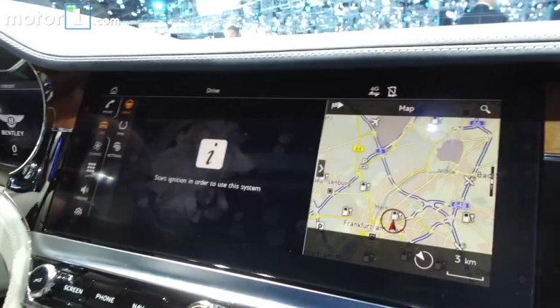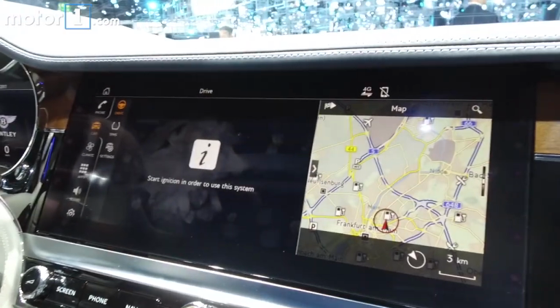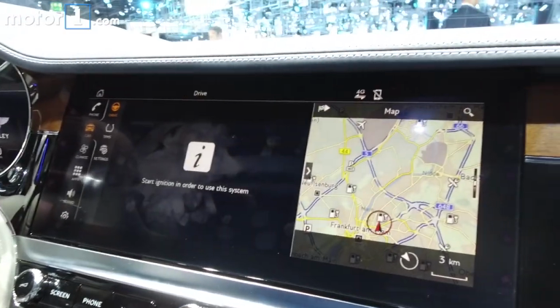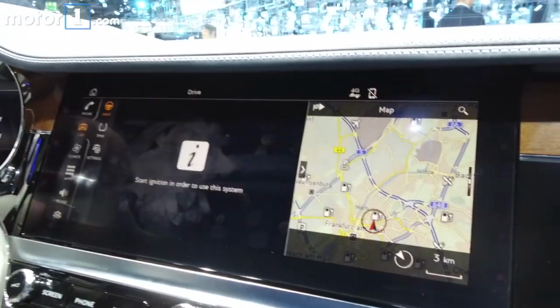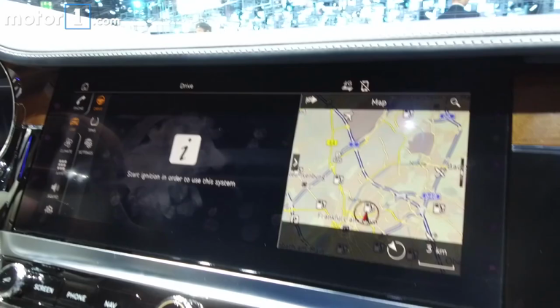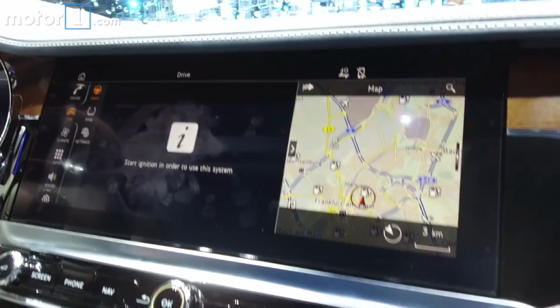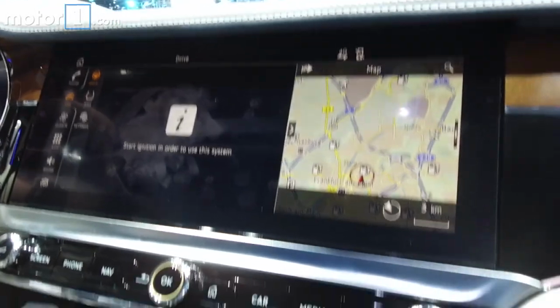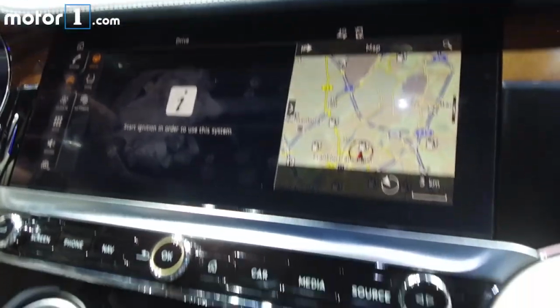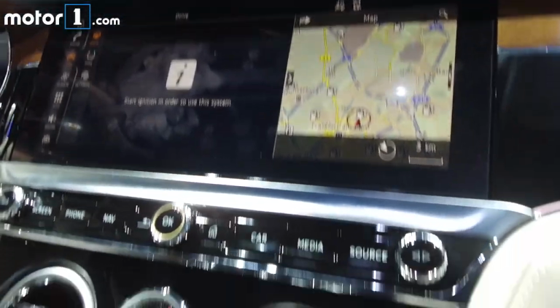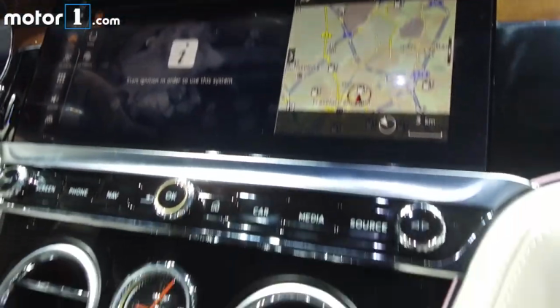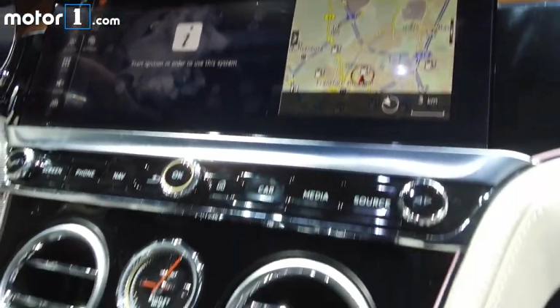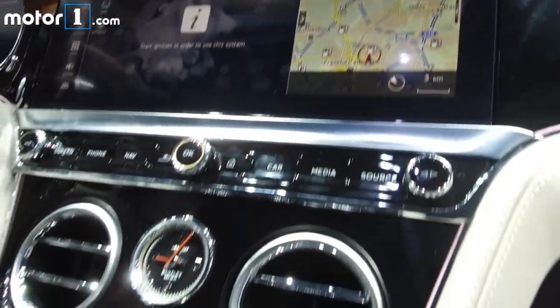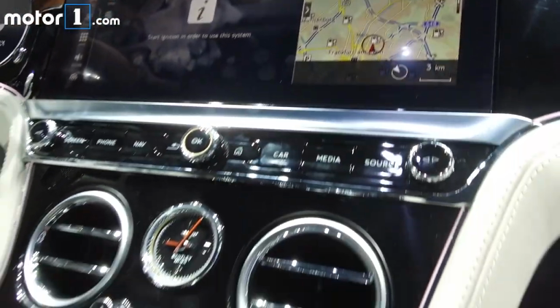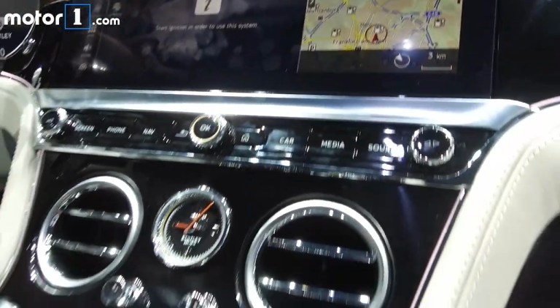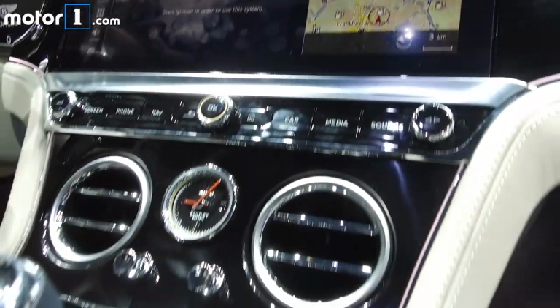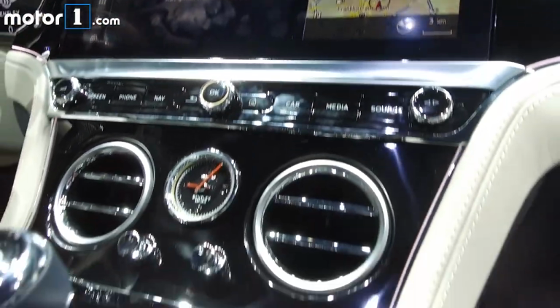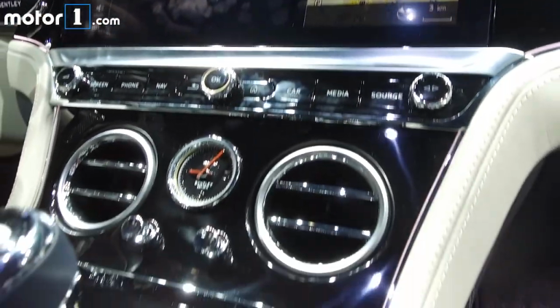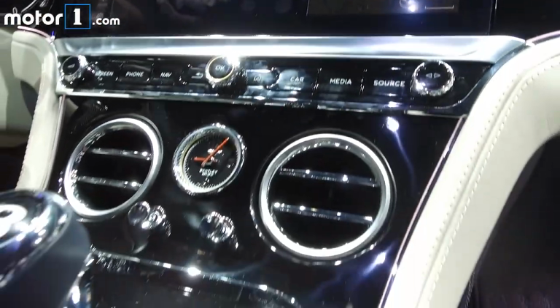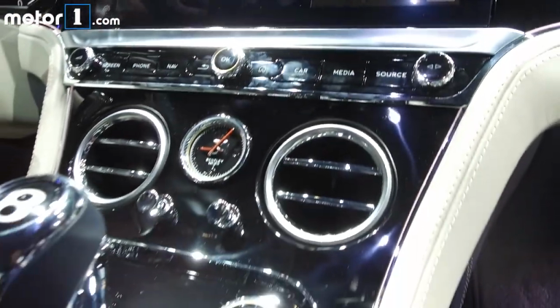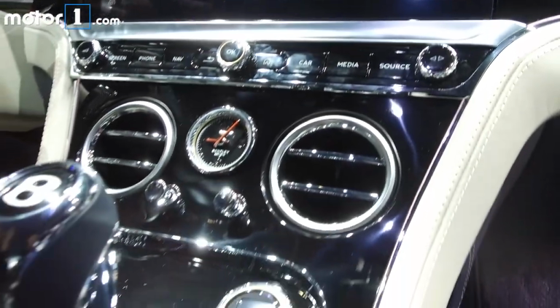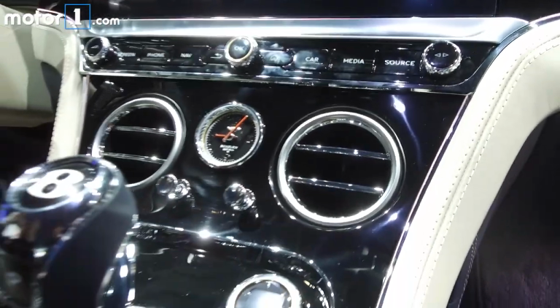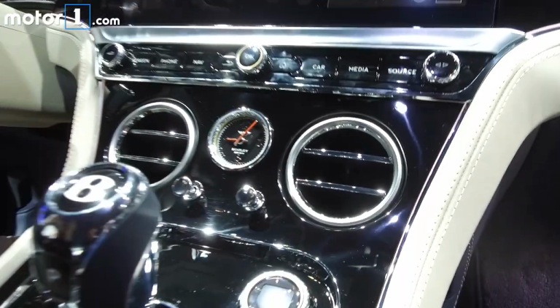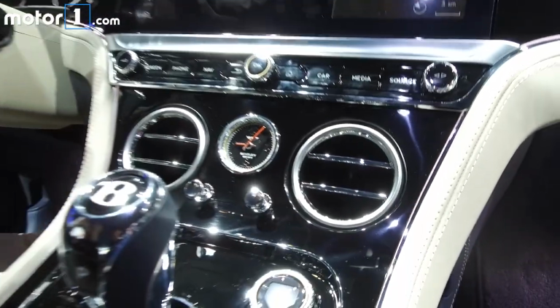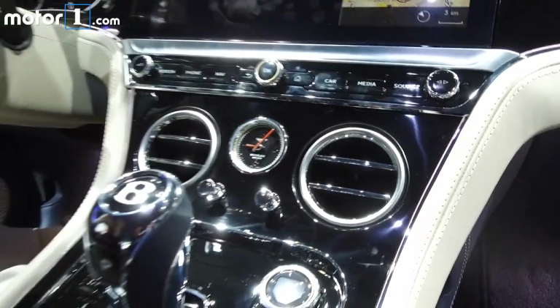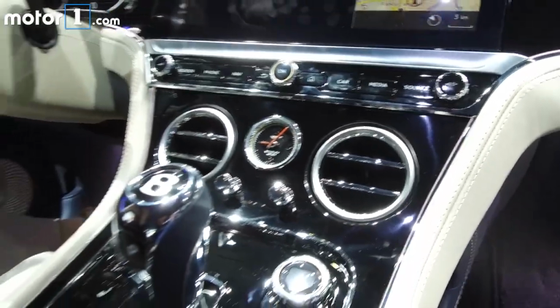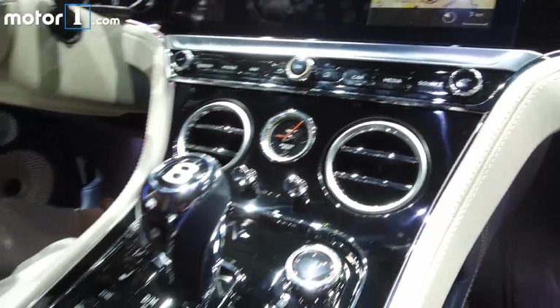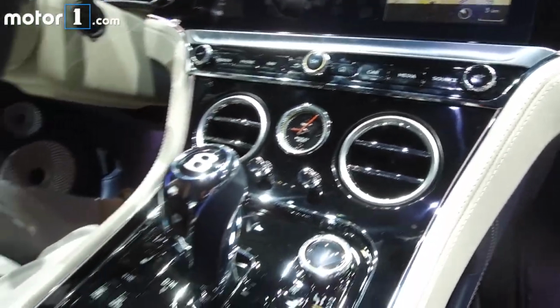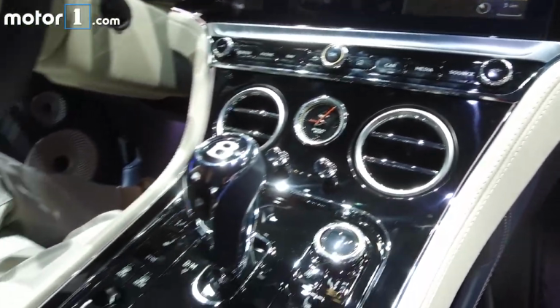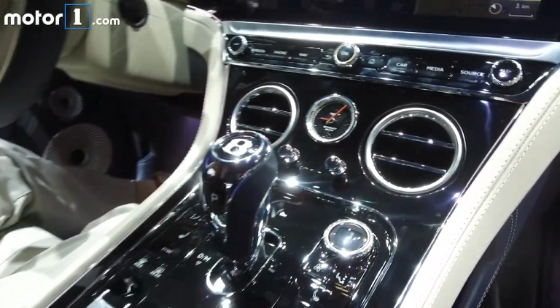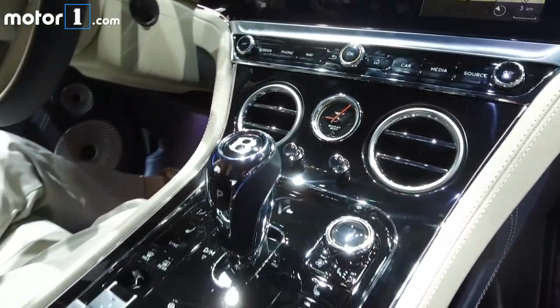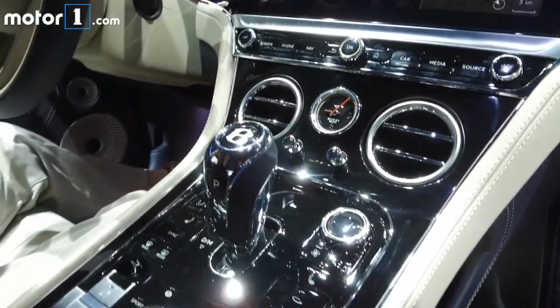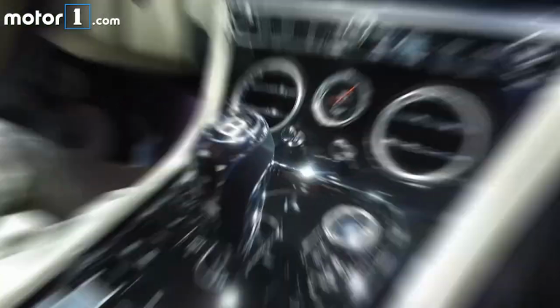Stay tuned here and to MotorOne.com as we continue our coverage of the 2017 Frankfurt Motor Show.